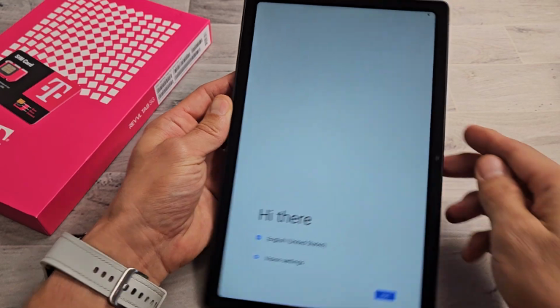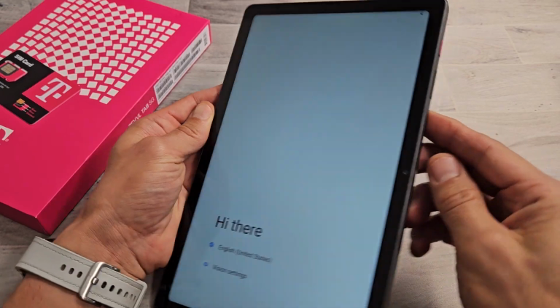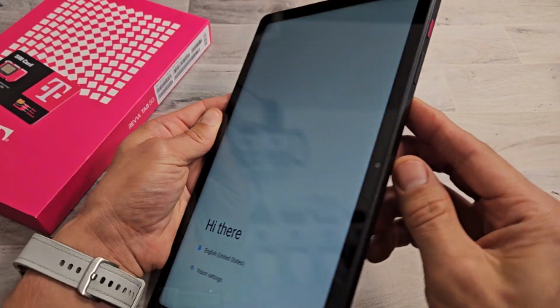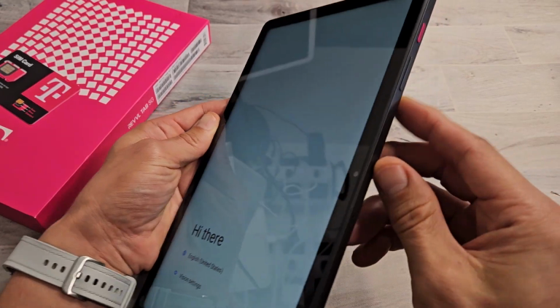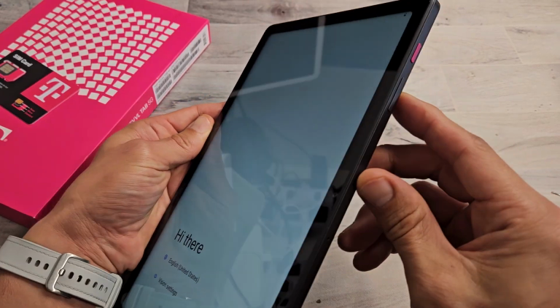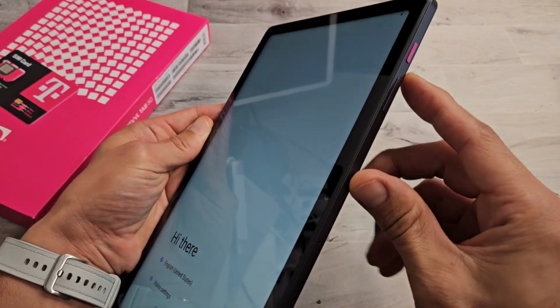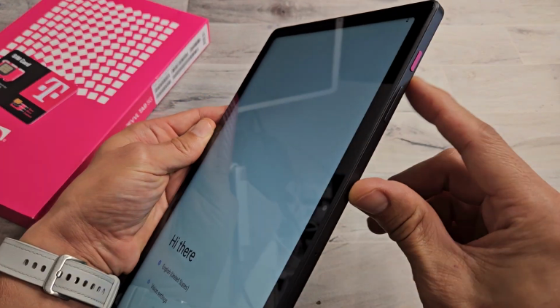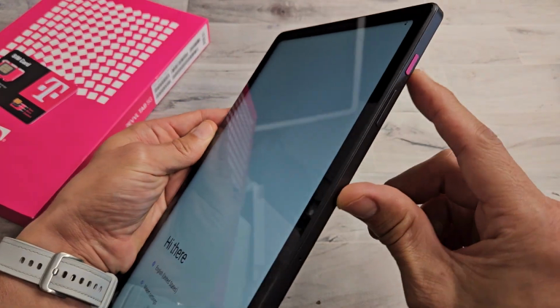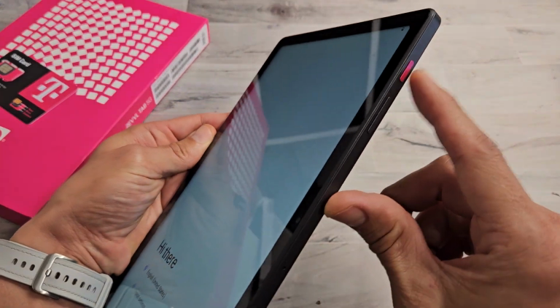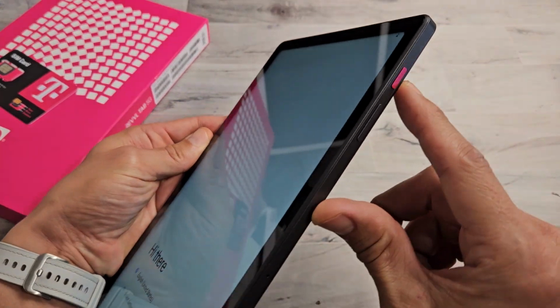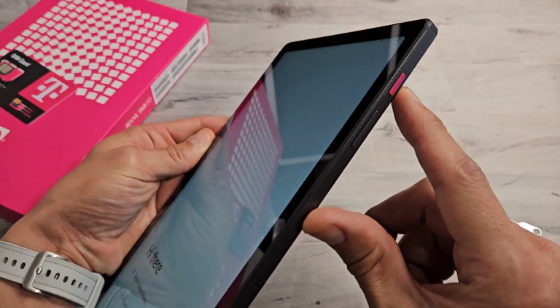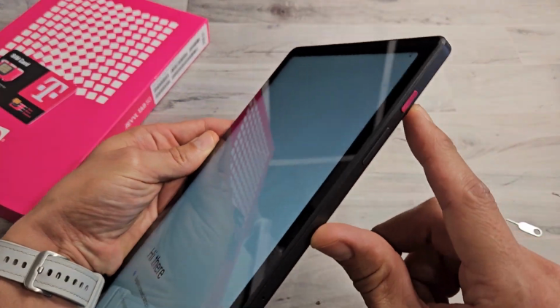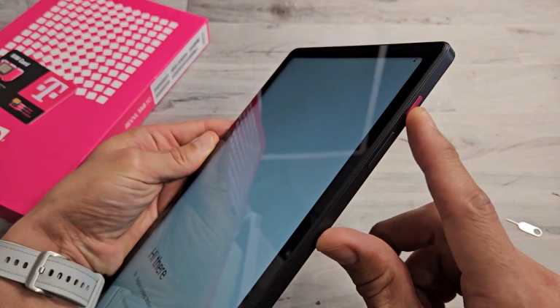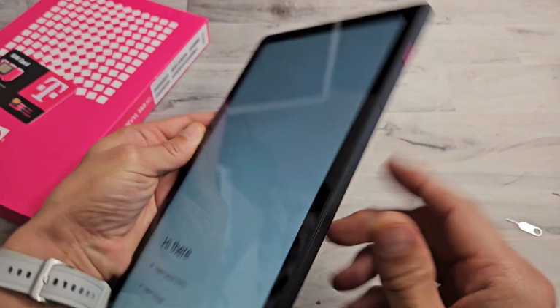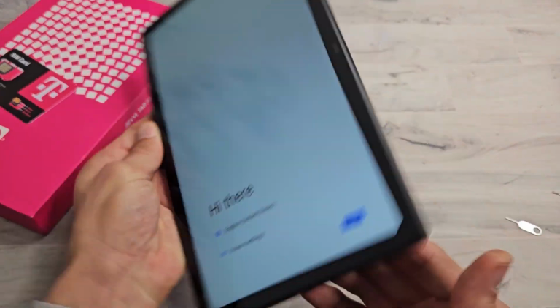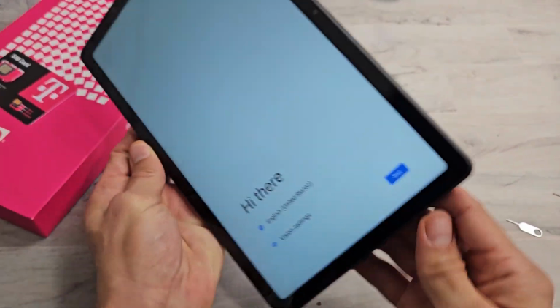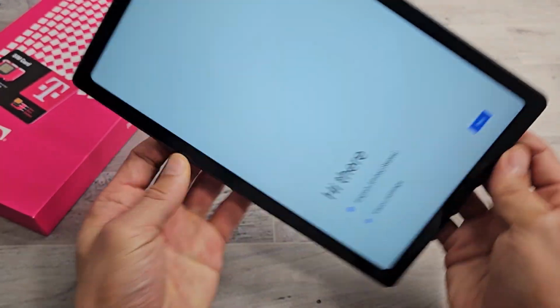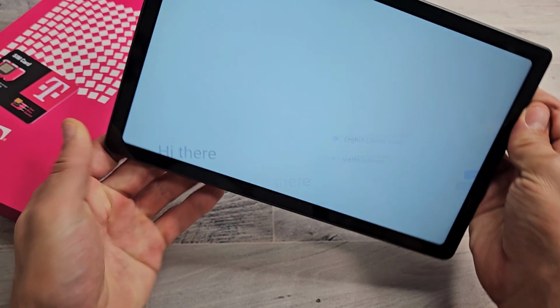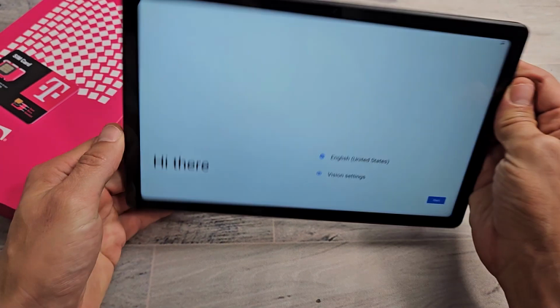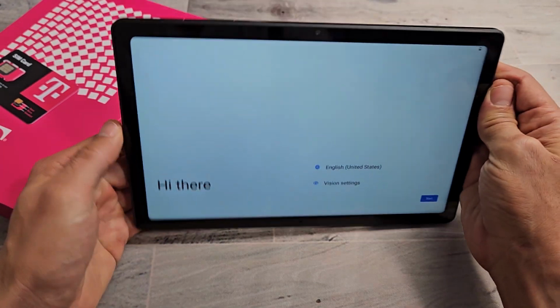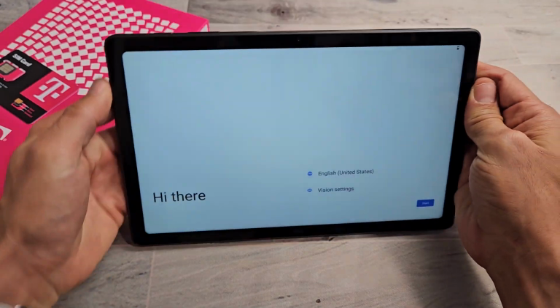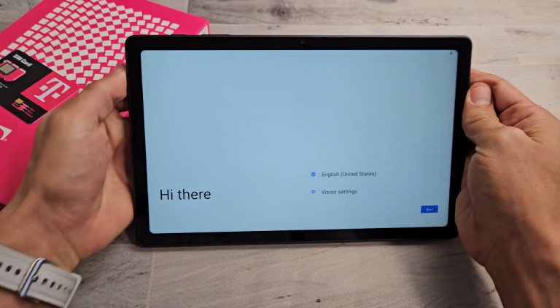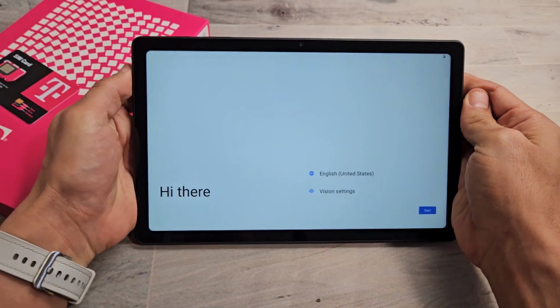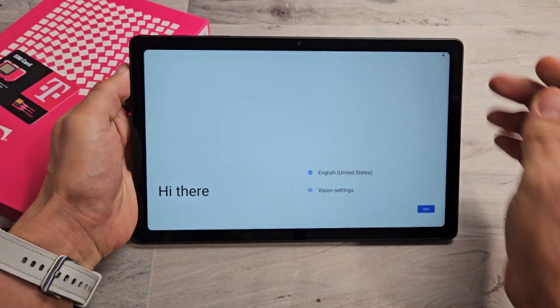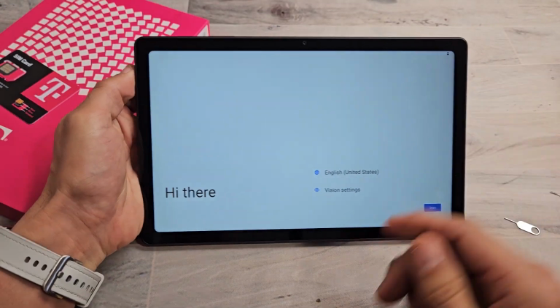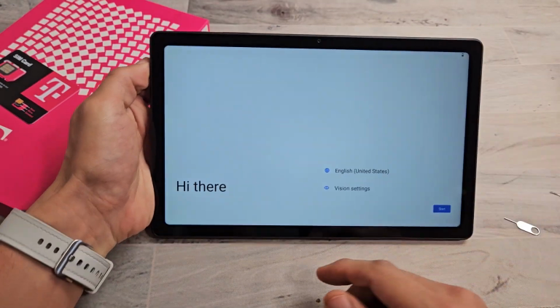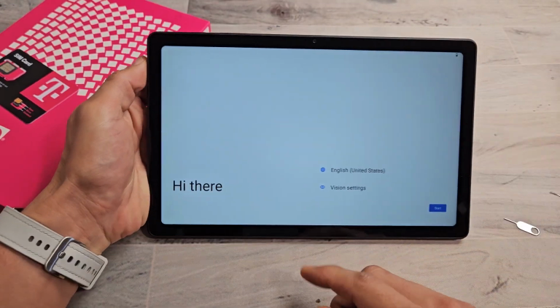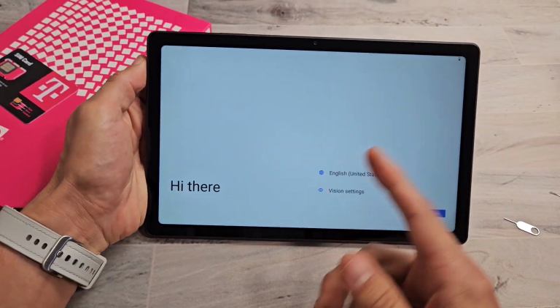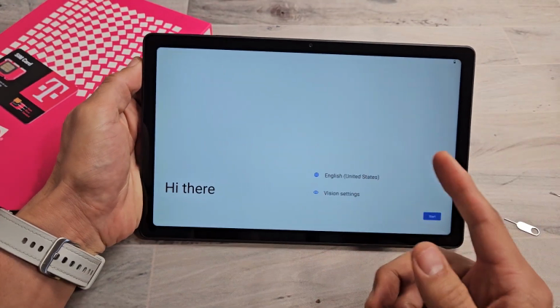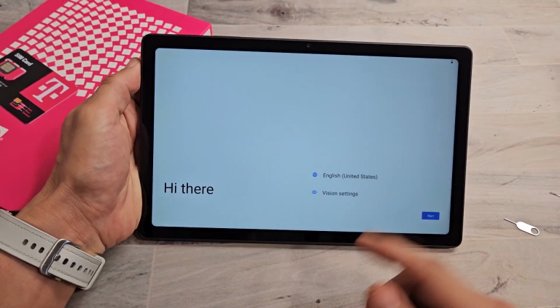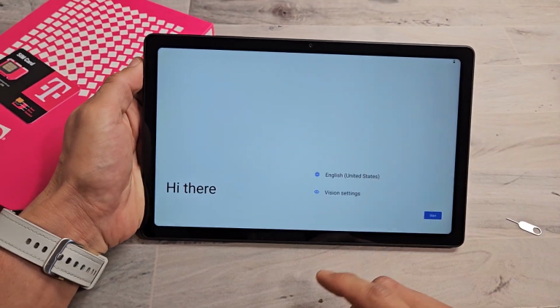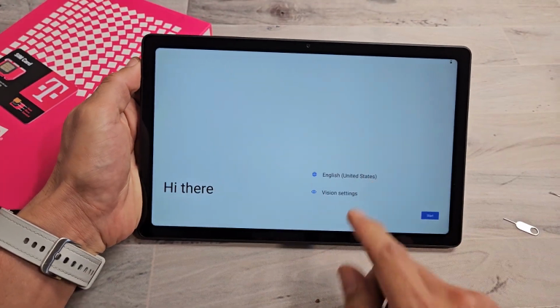First thing is go ahead and turn it on — press and hold that power button until it turns on. Once it turns on, you should be at this screen right here.